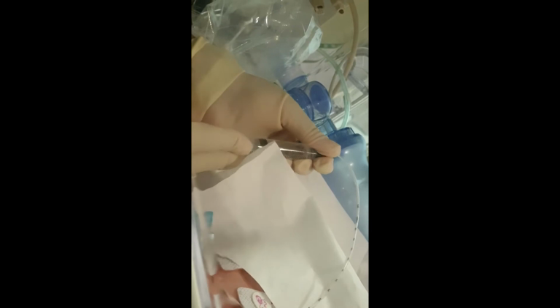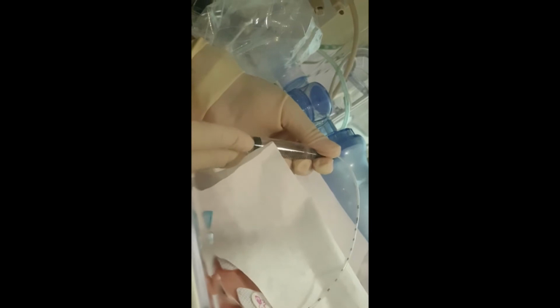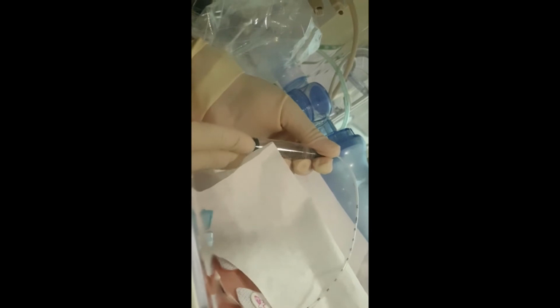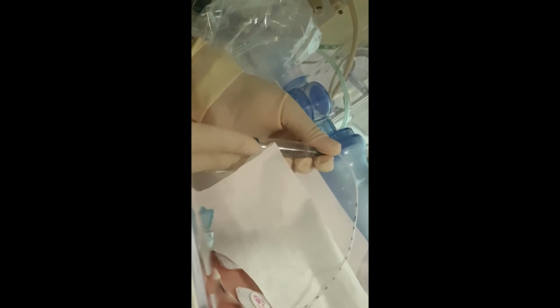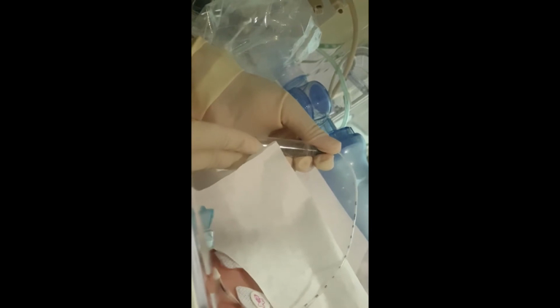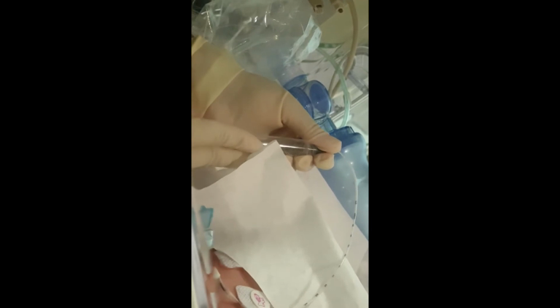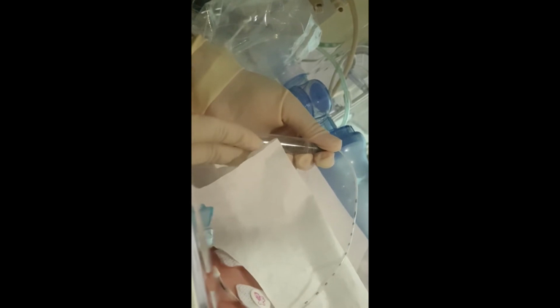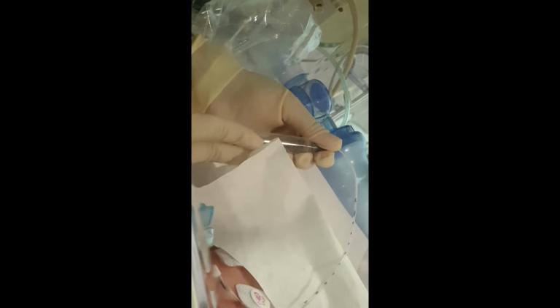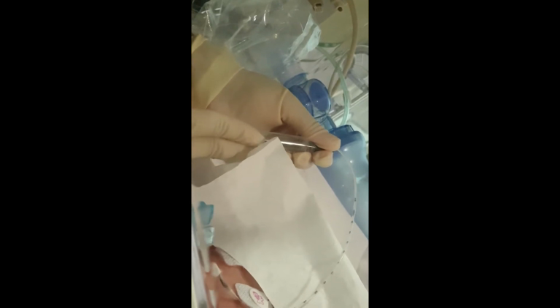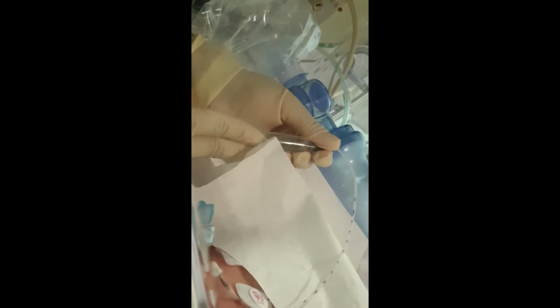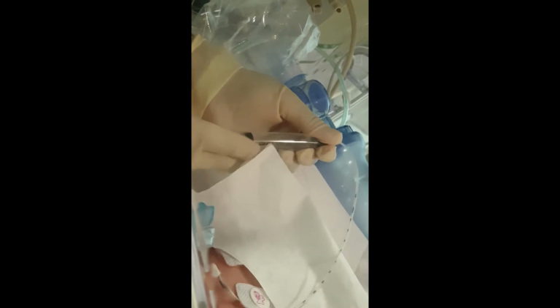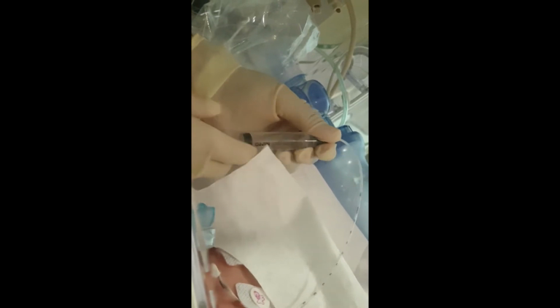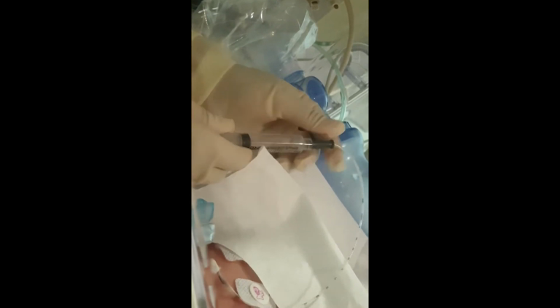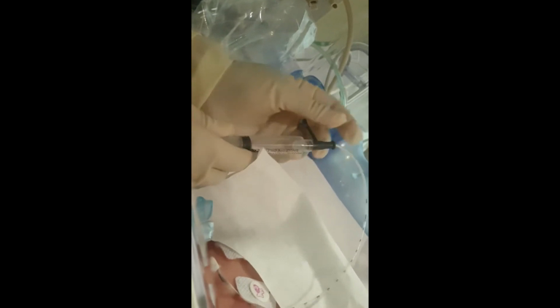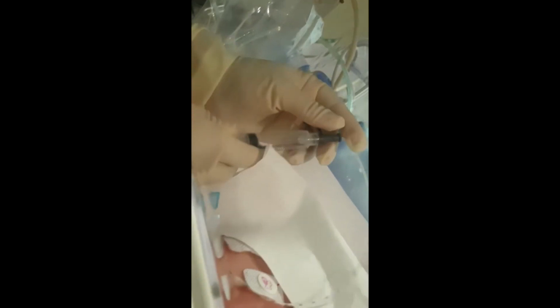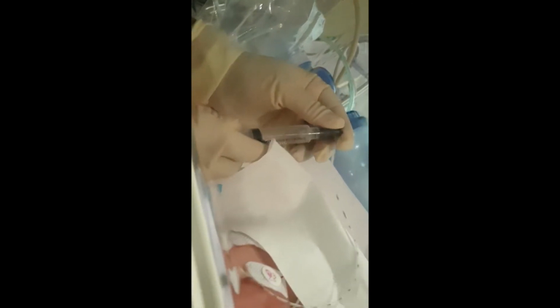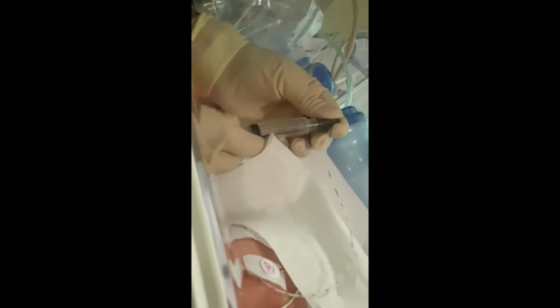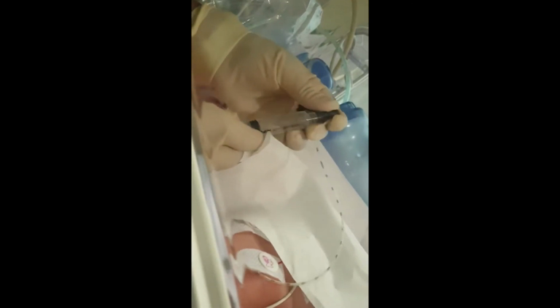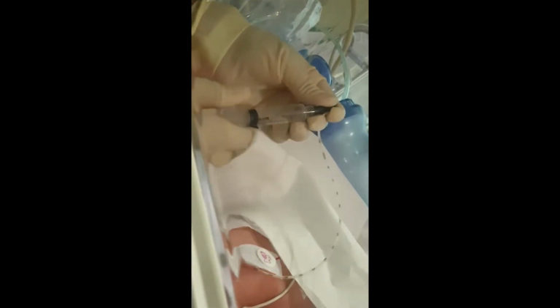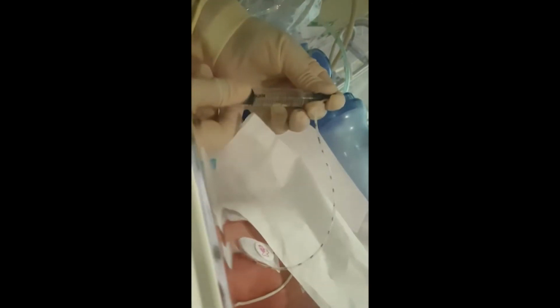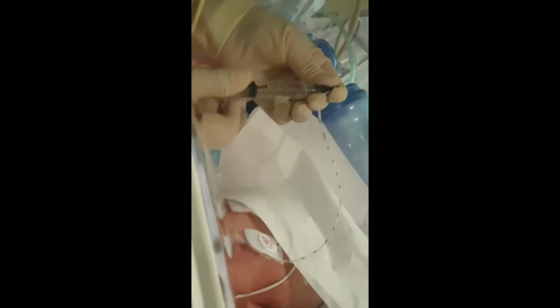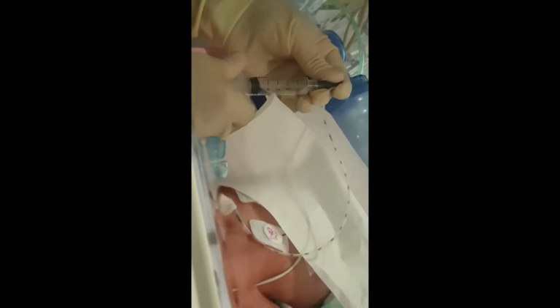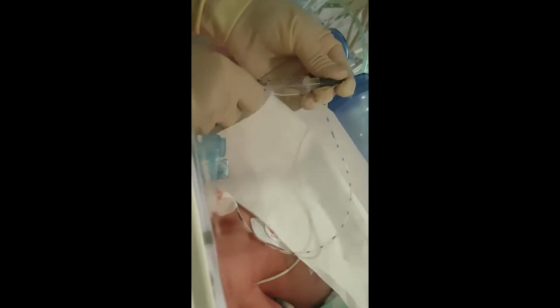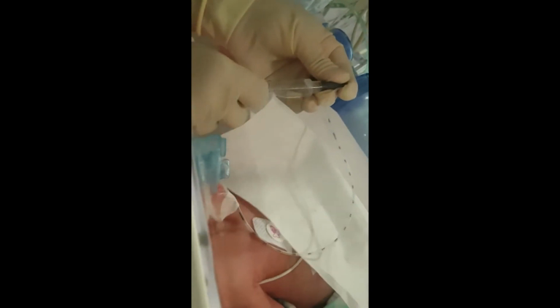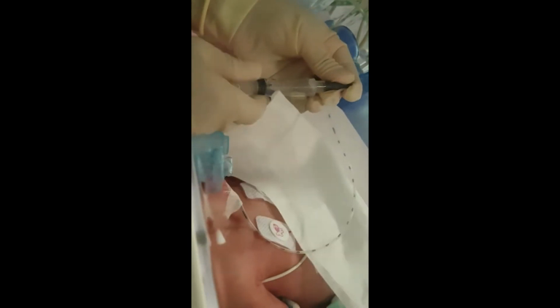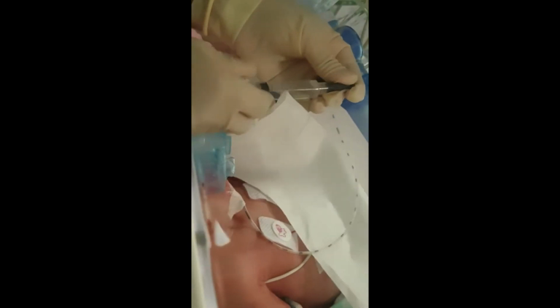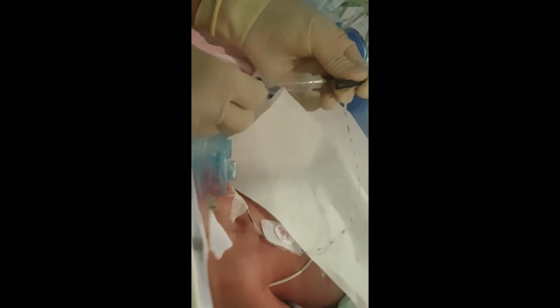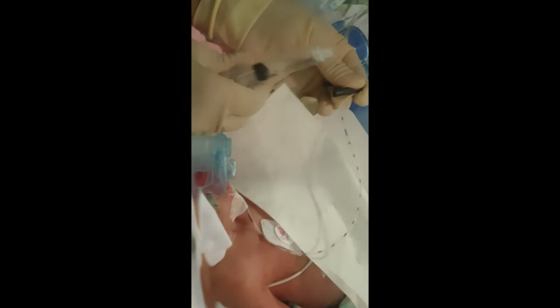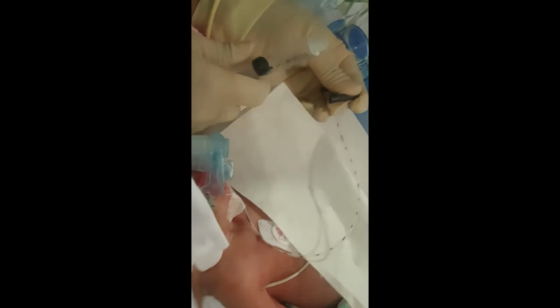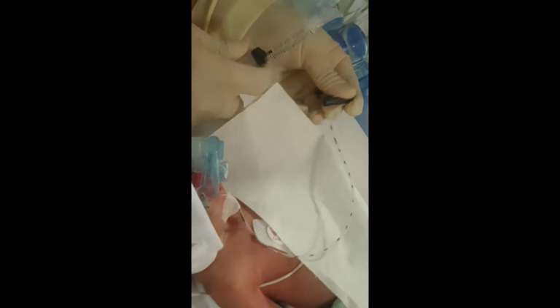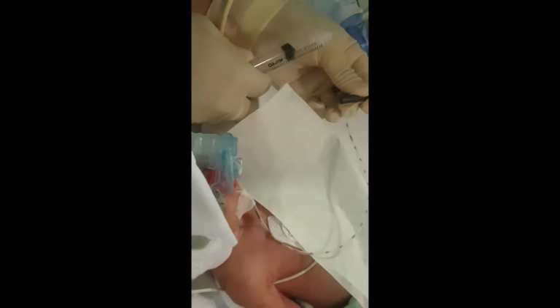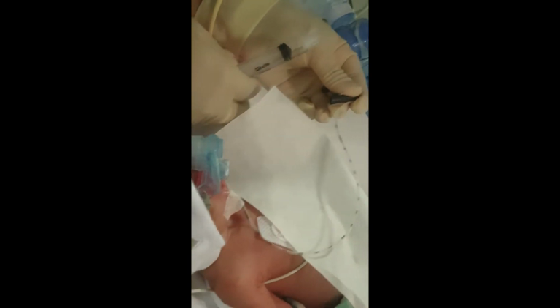Now the saturations are going up — 94% and the baby is stable for the procedure.